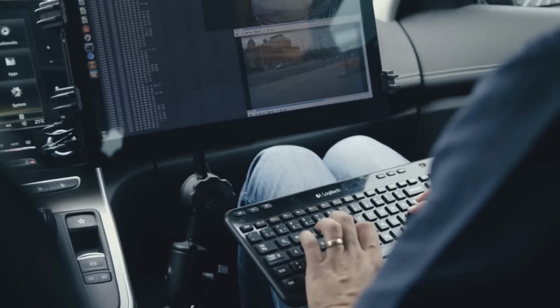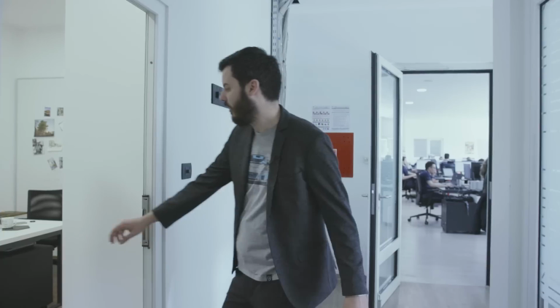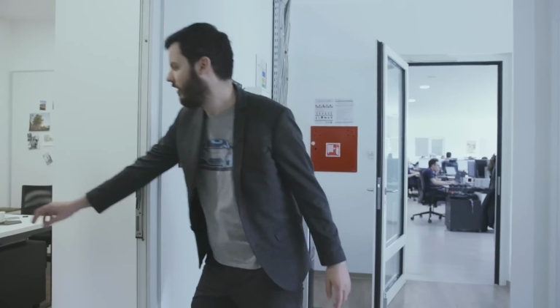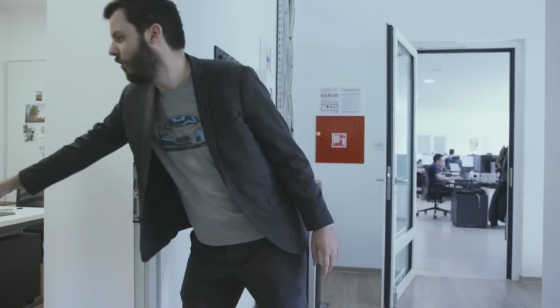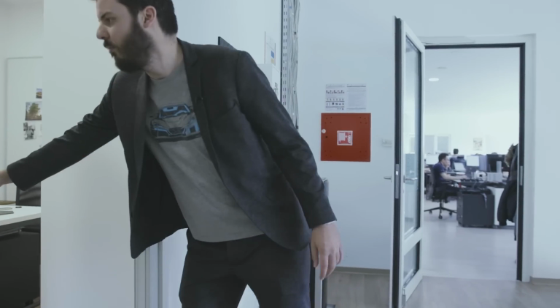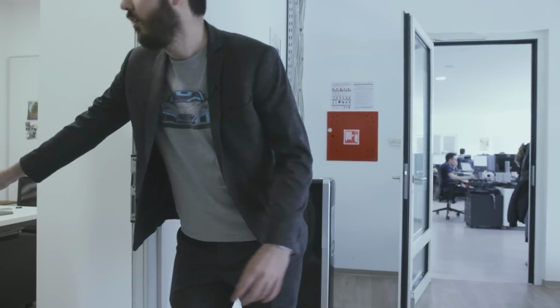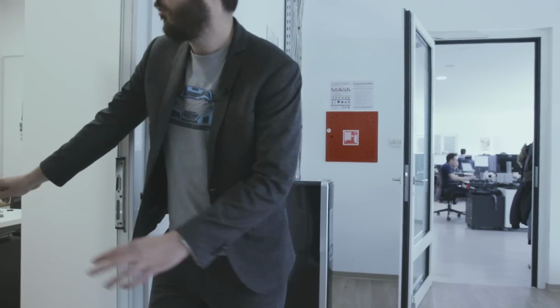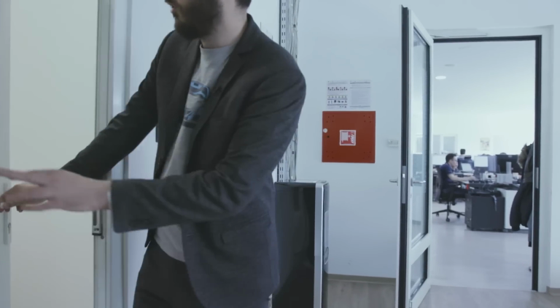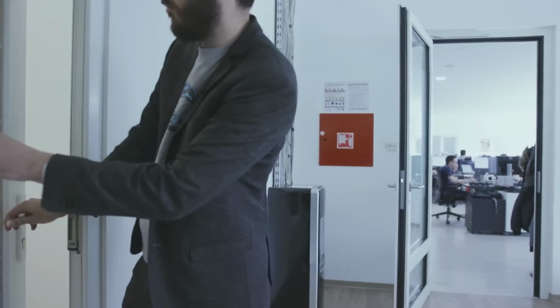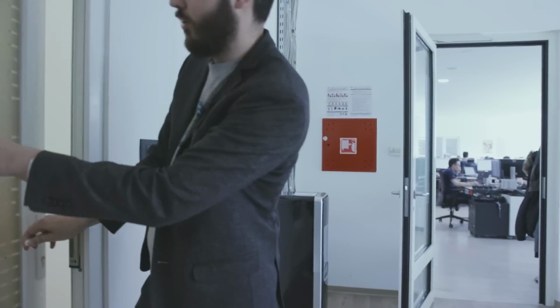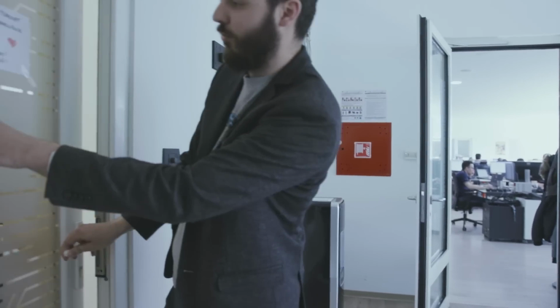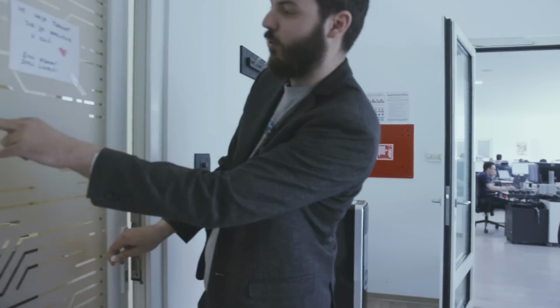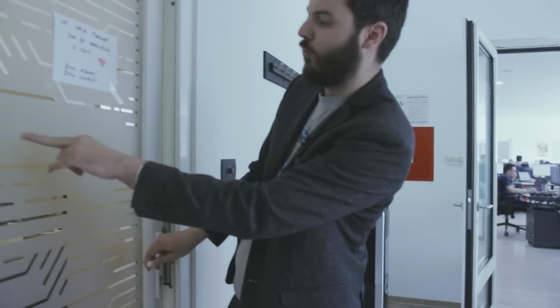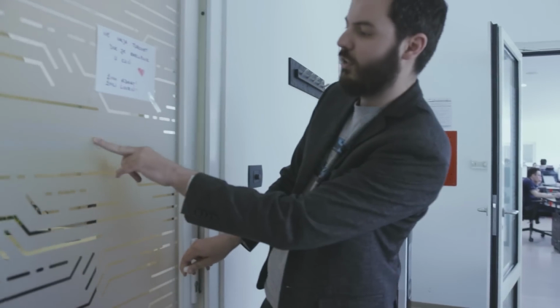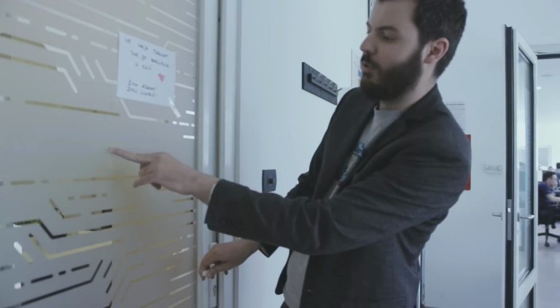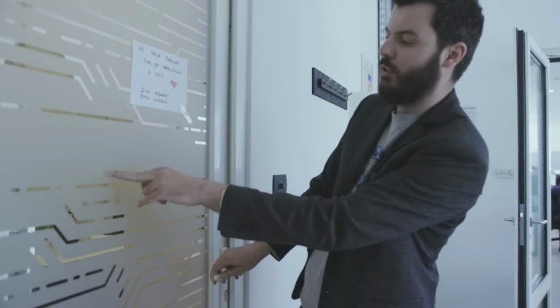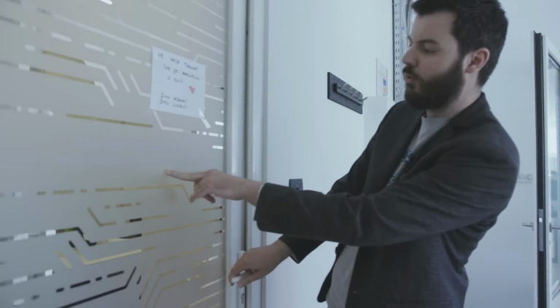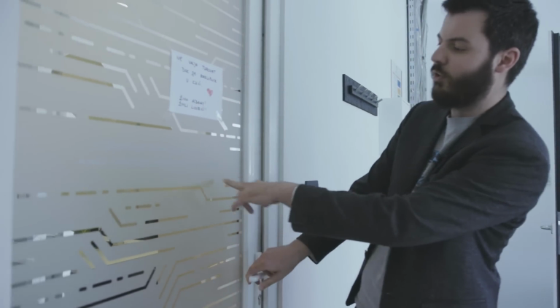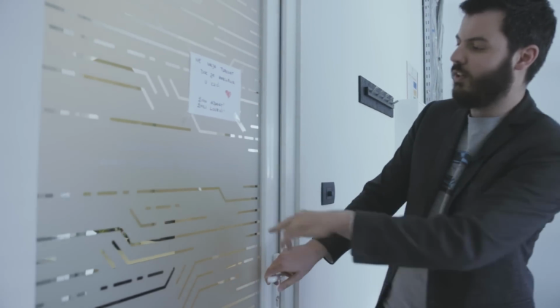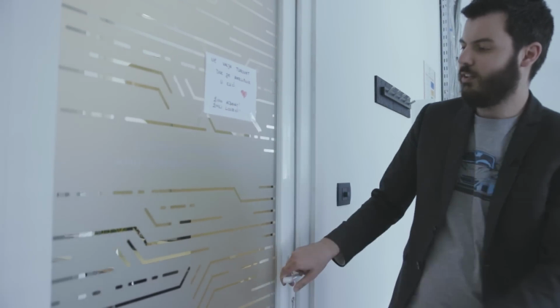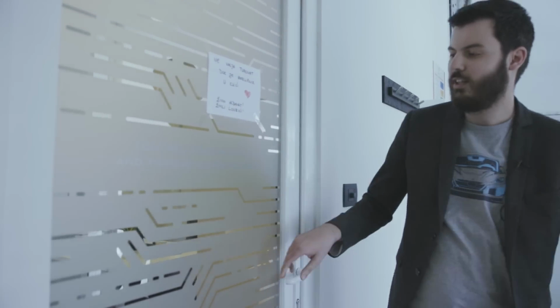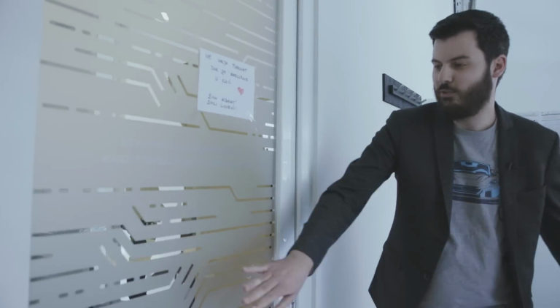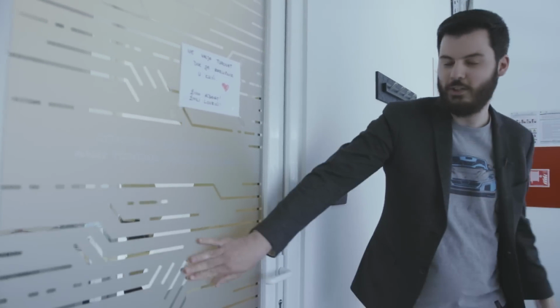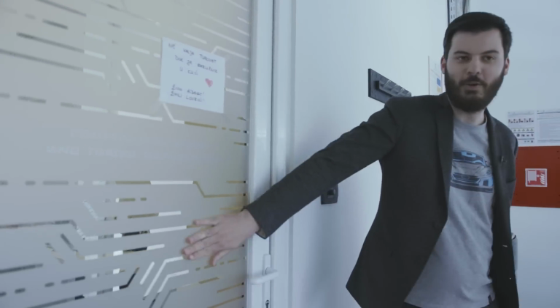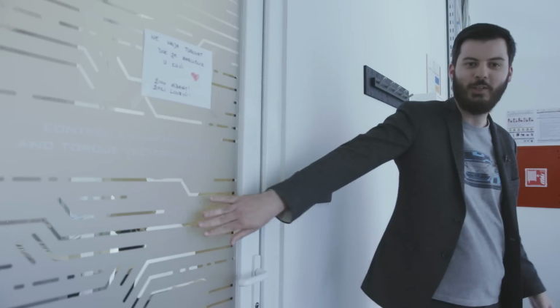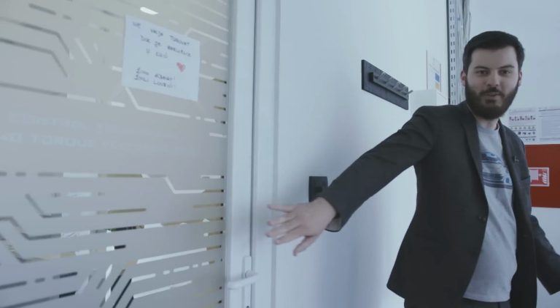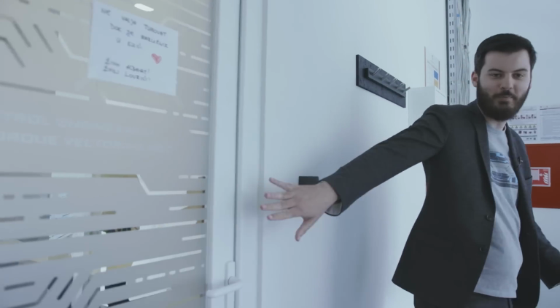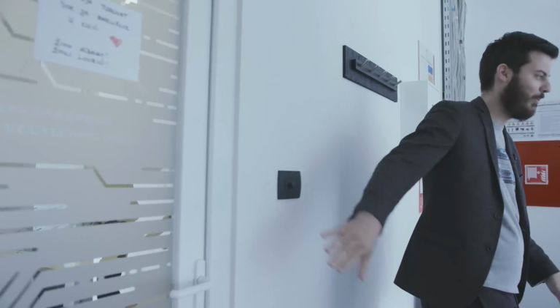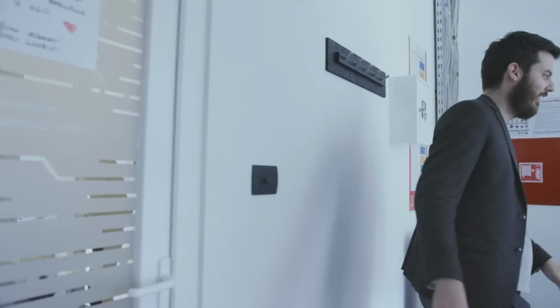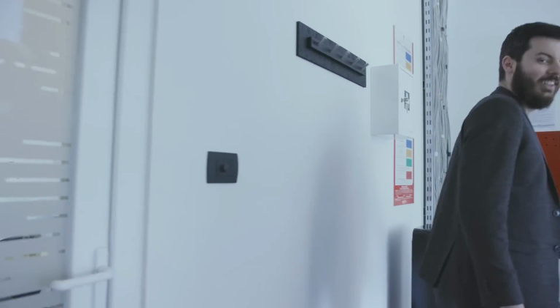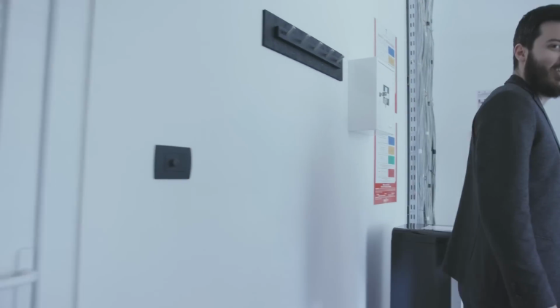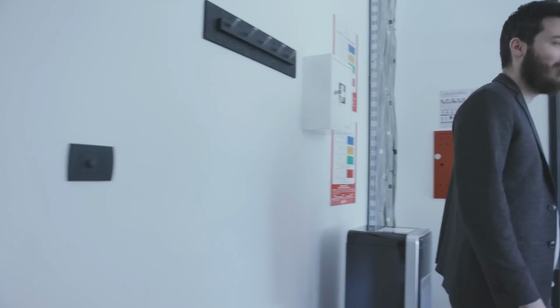Here's our team for development of control systems and torque vectoring — that's a very special team. We keep them in the cave.